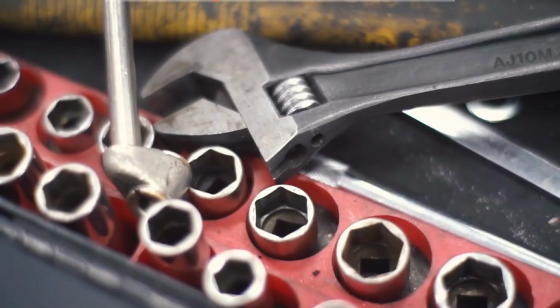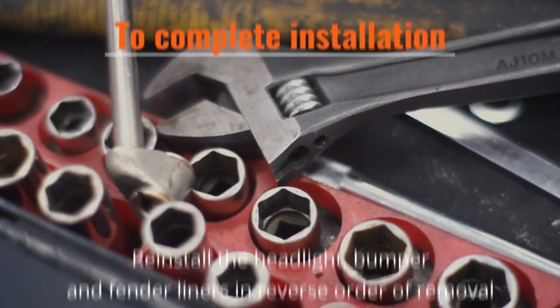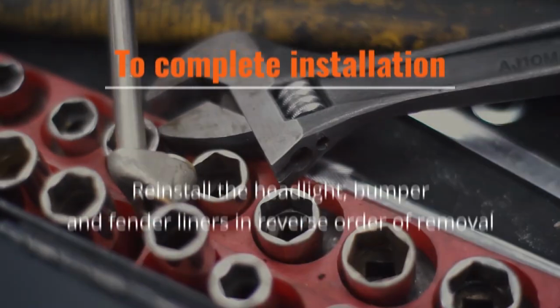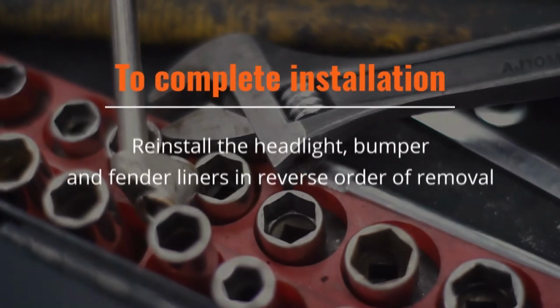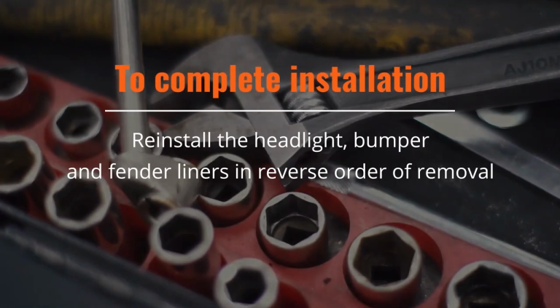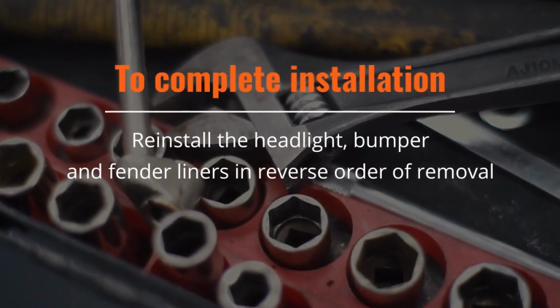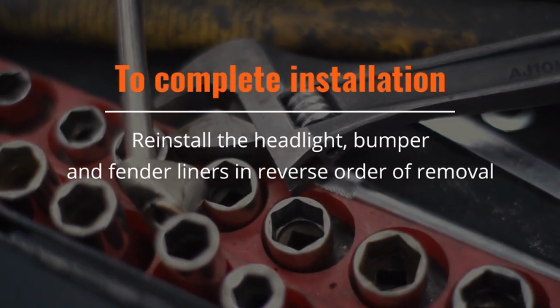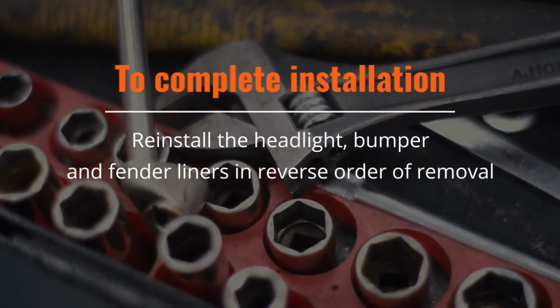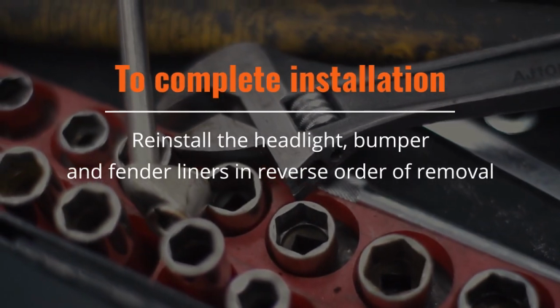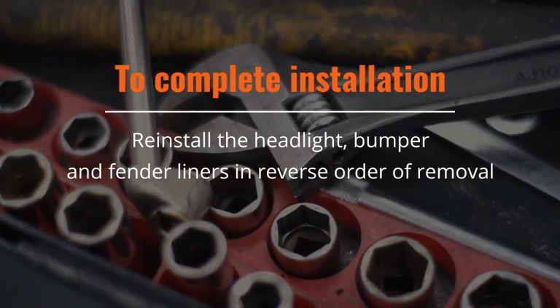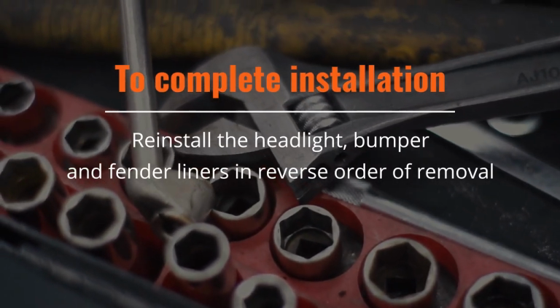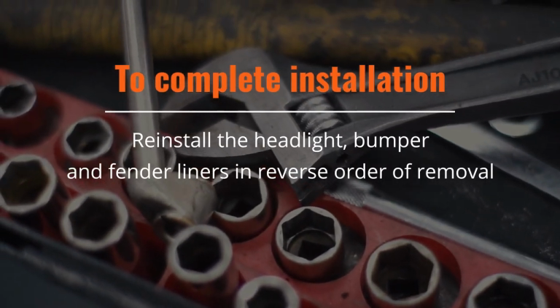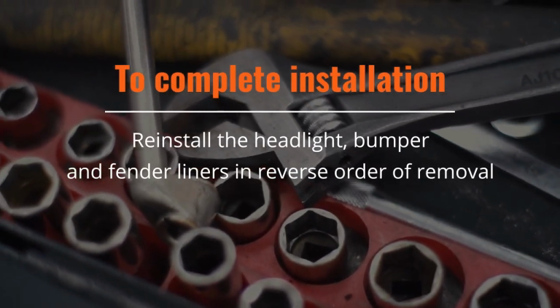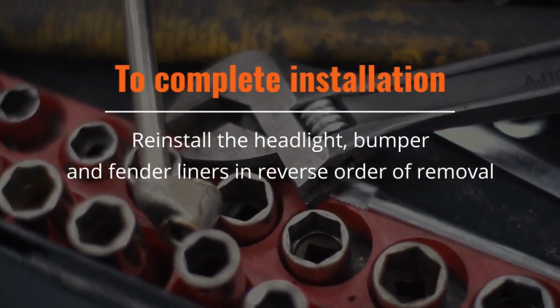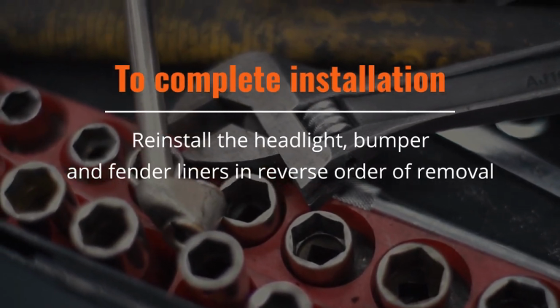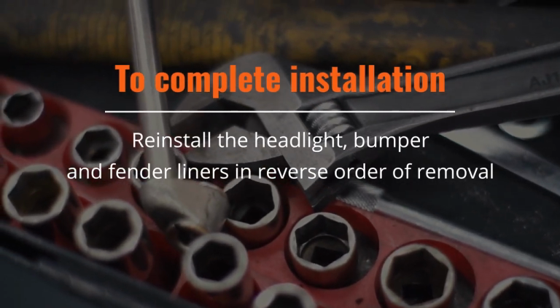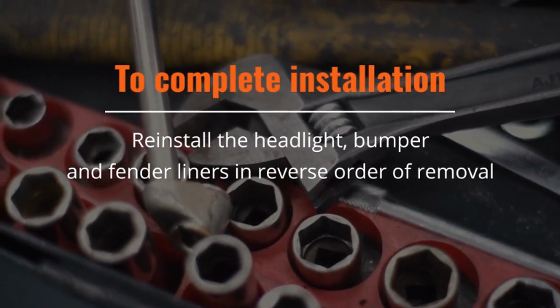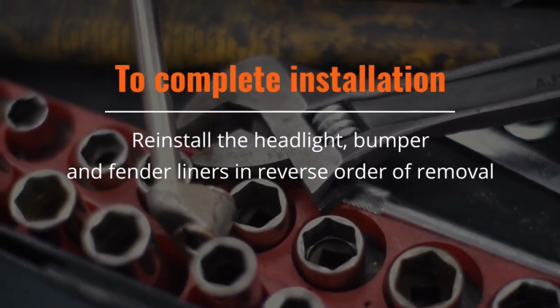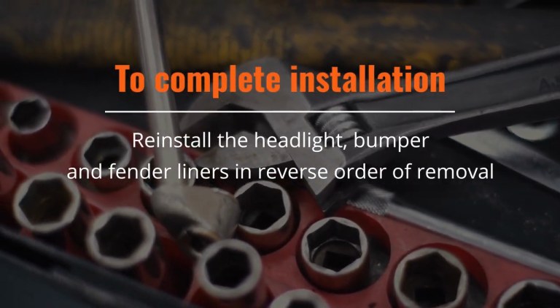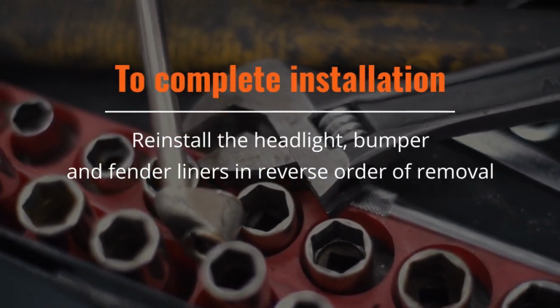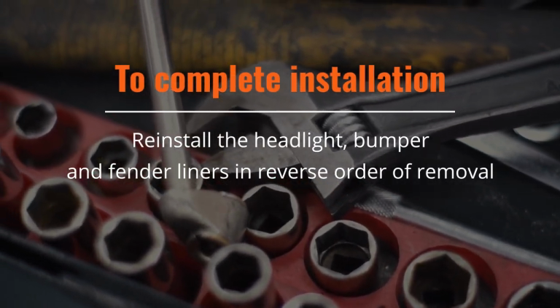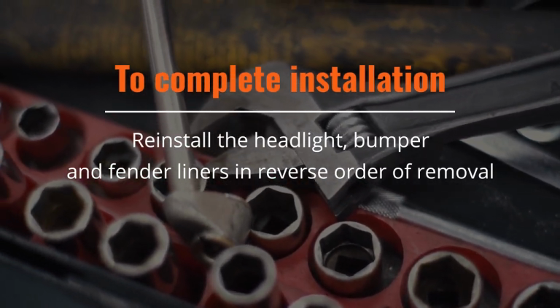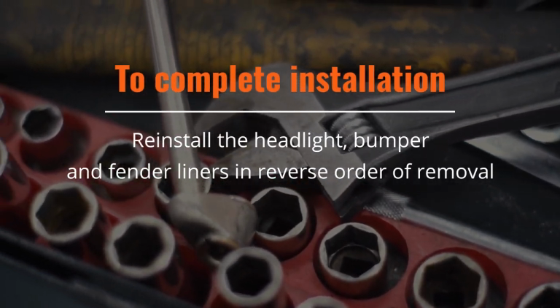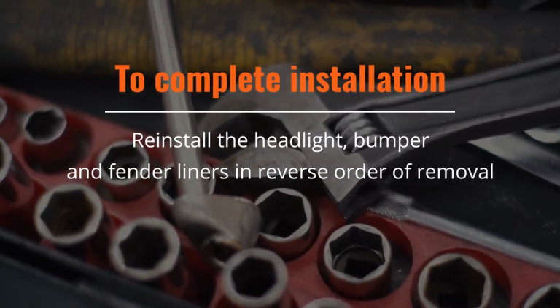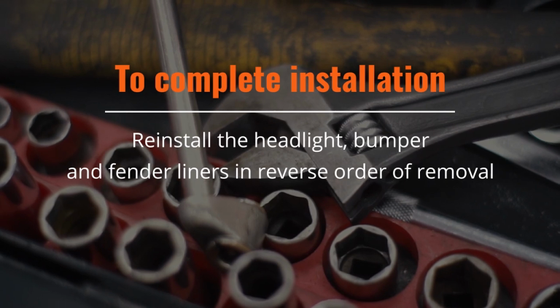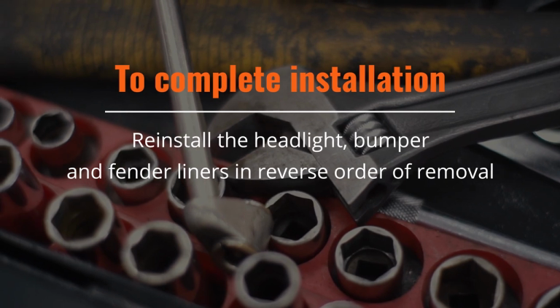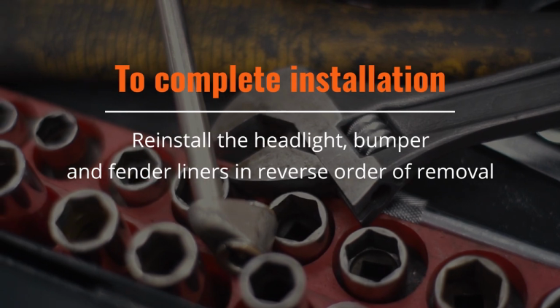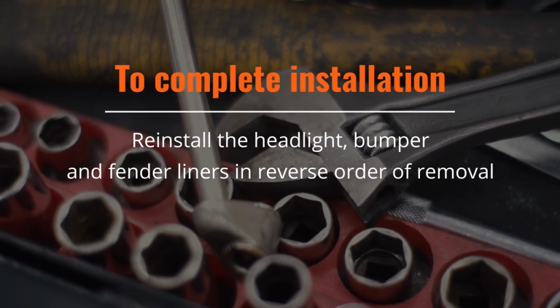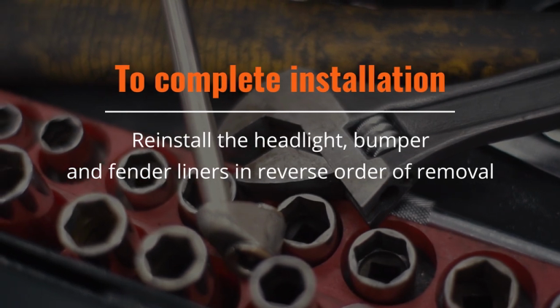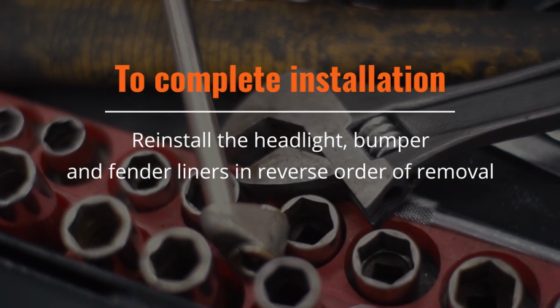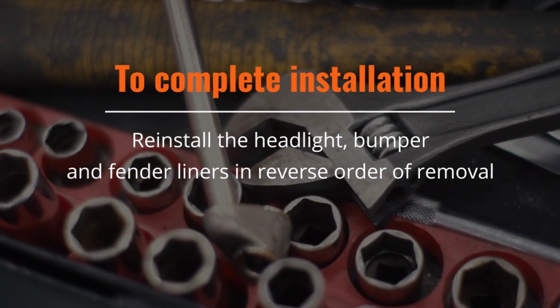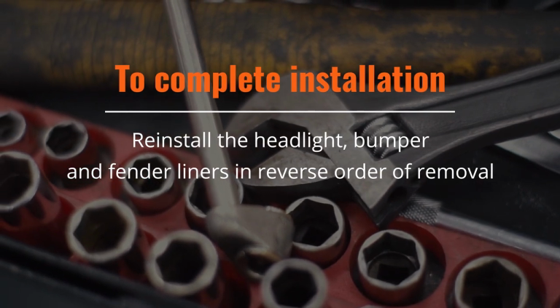Reinstall the headlight, bumper, and fender liners in reverse order of removal to complete the installation.